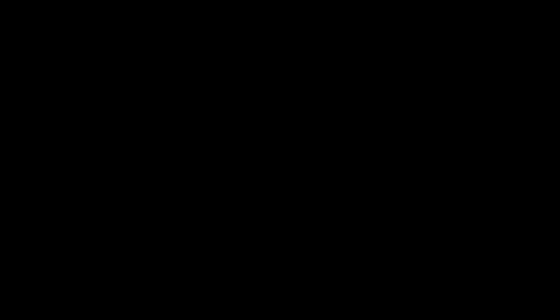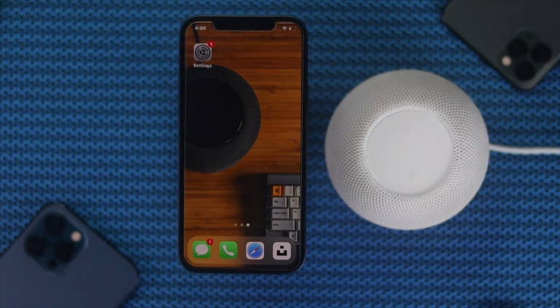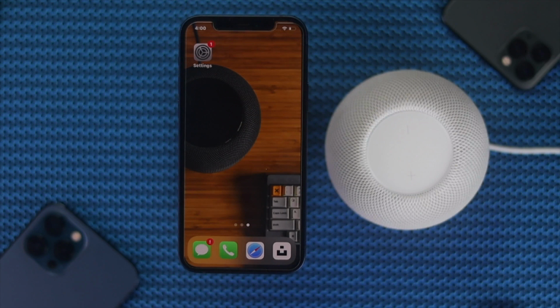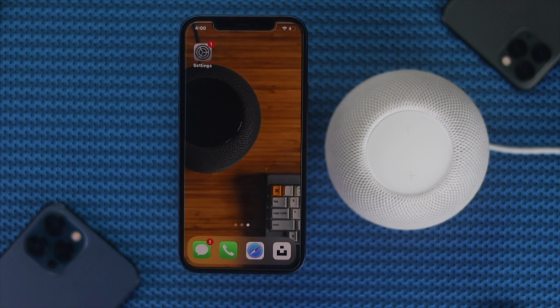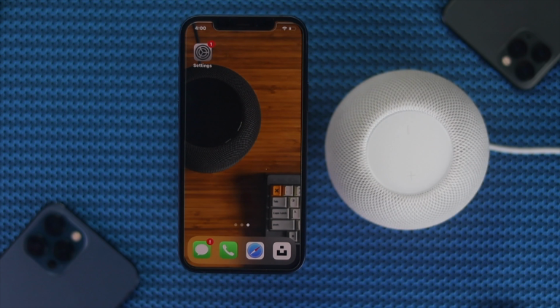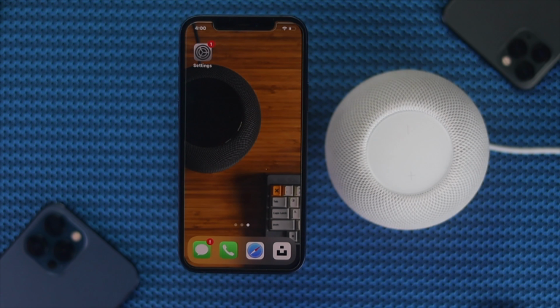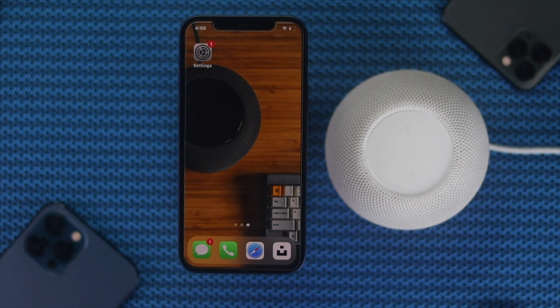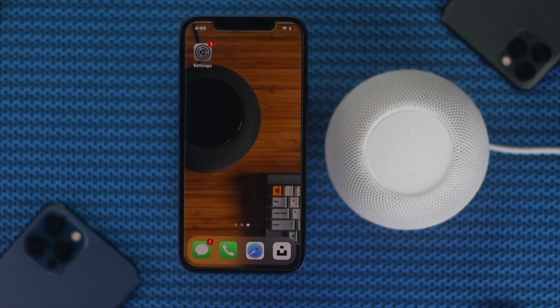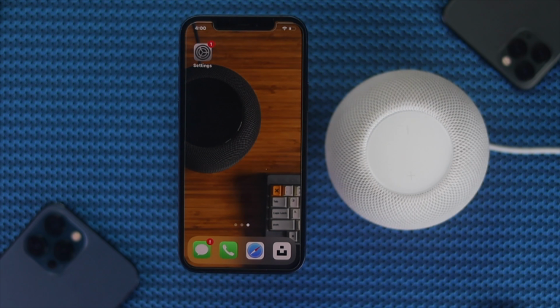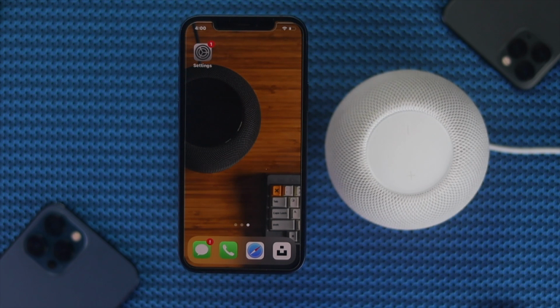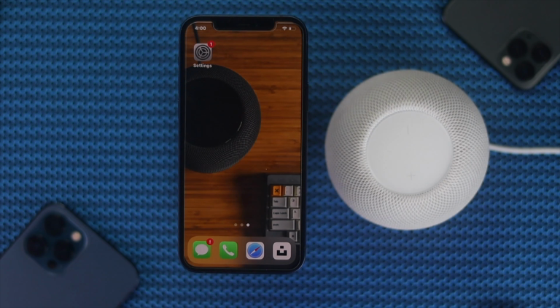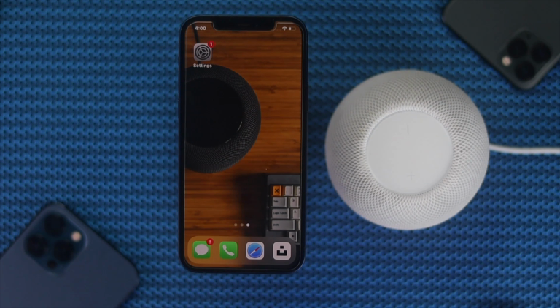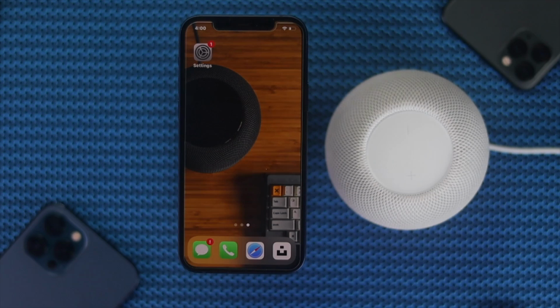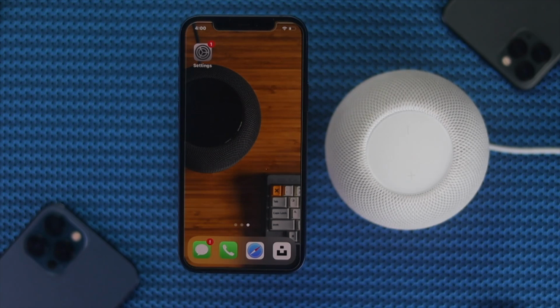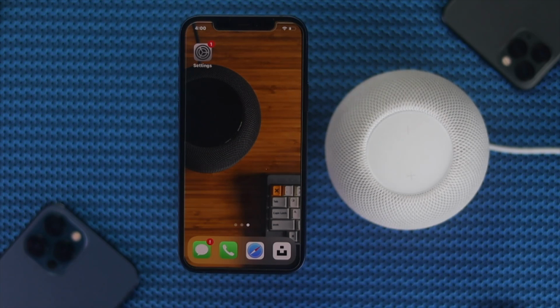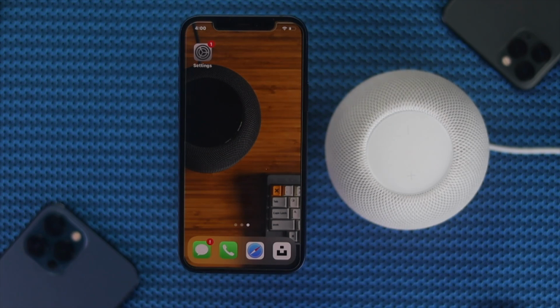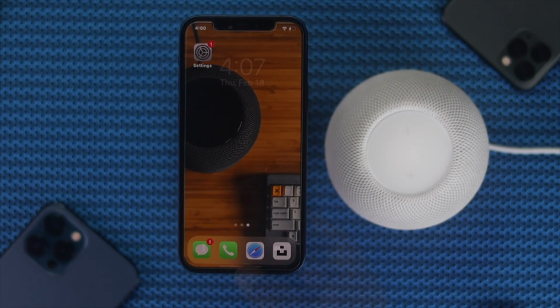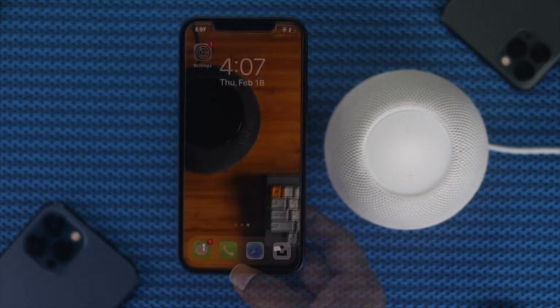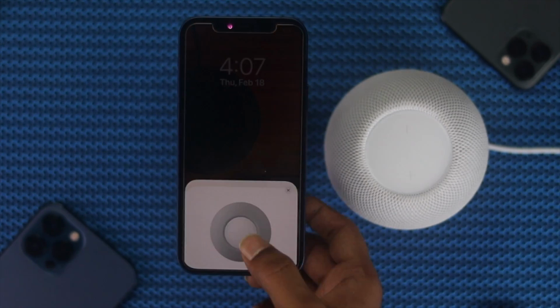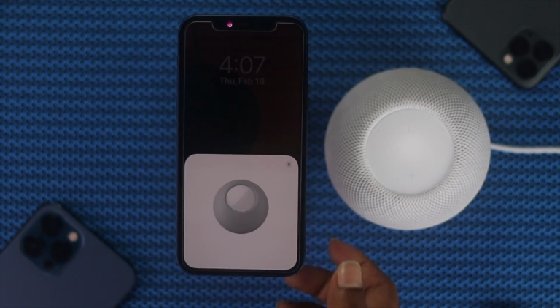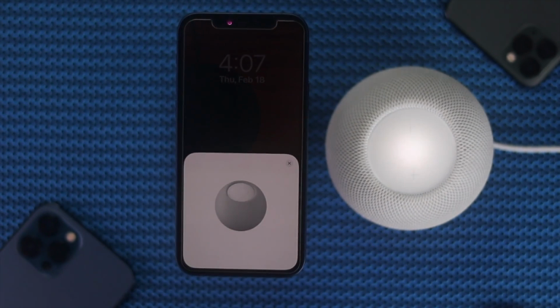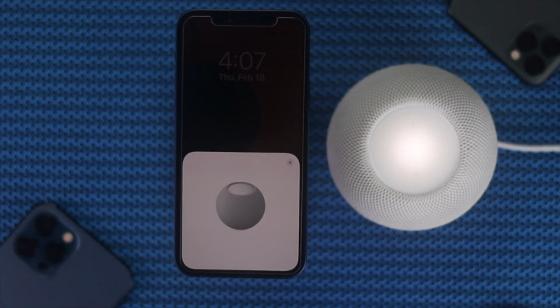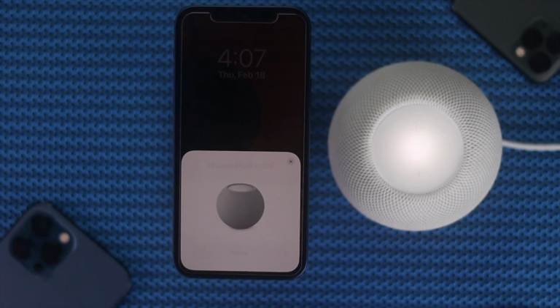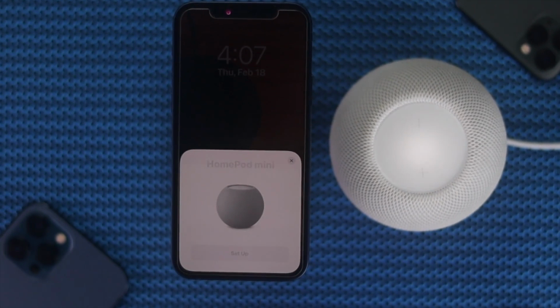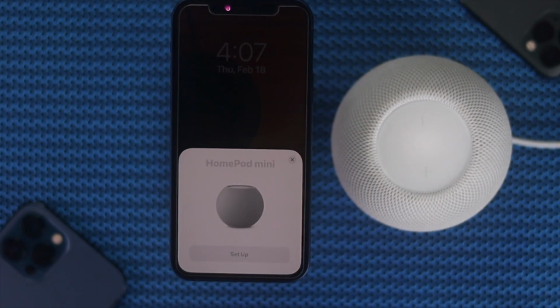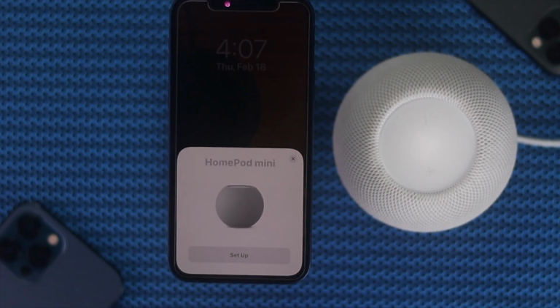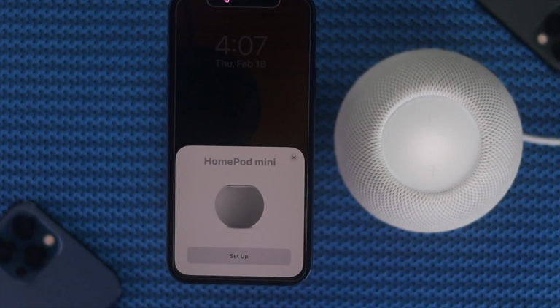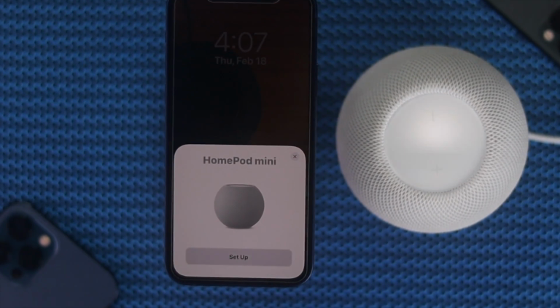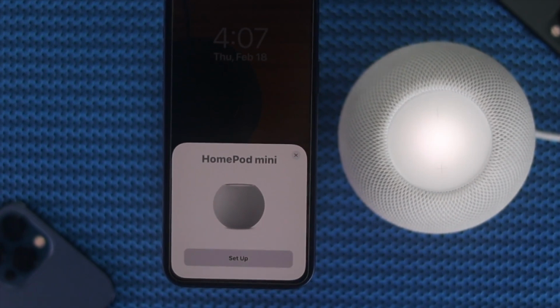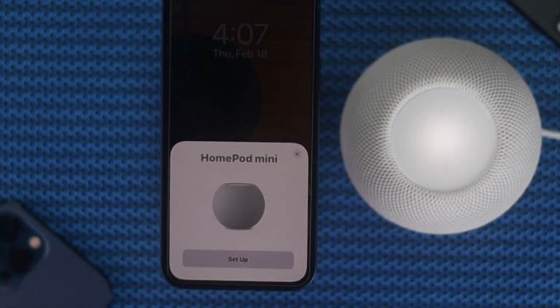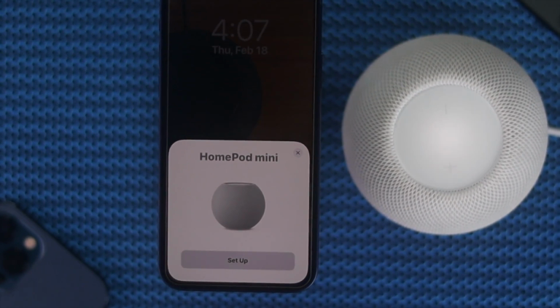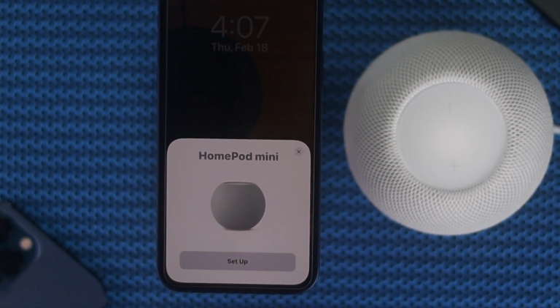Hi, everyone. Welcome back to this video. In this video, we will be talking about the troubleshooting process on your HomePod.